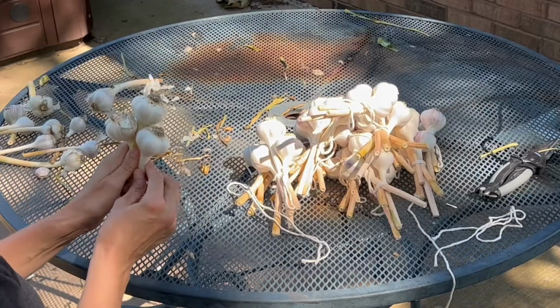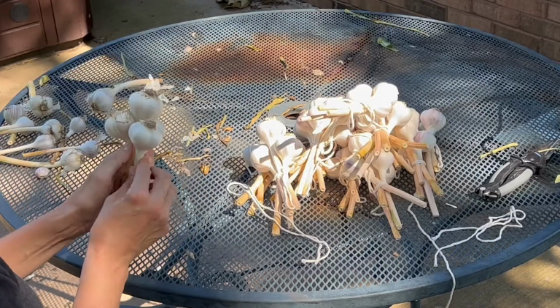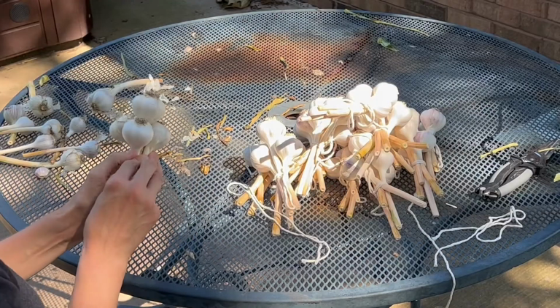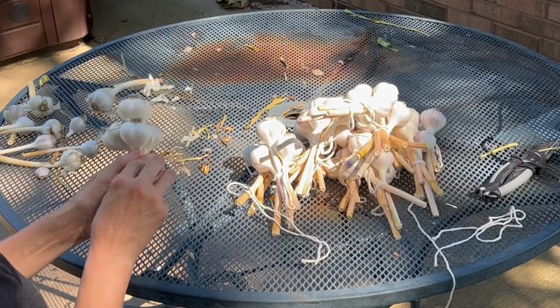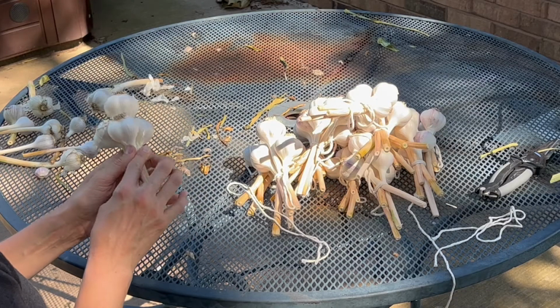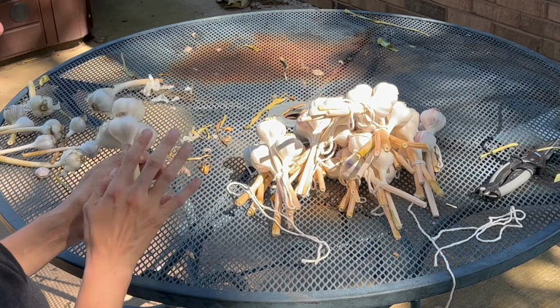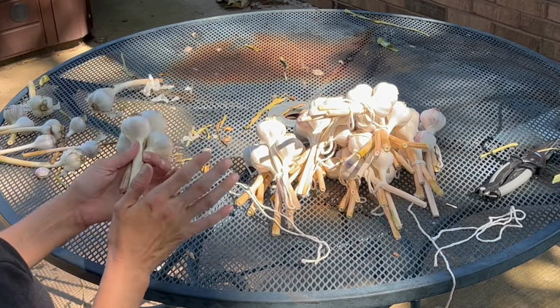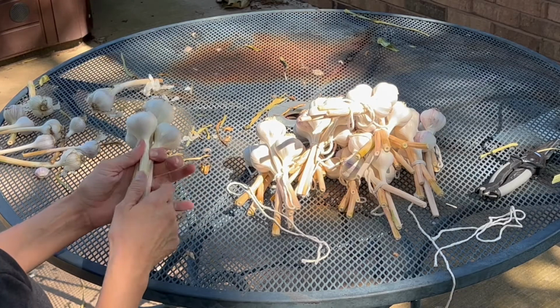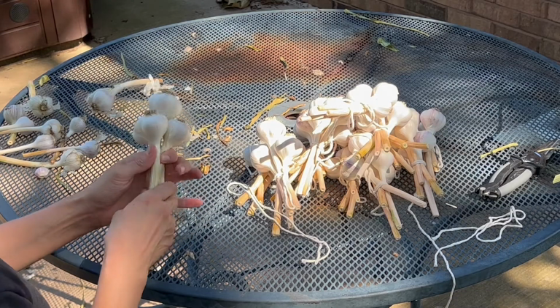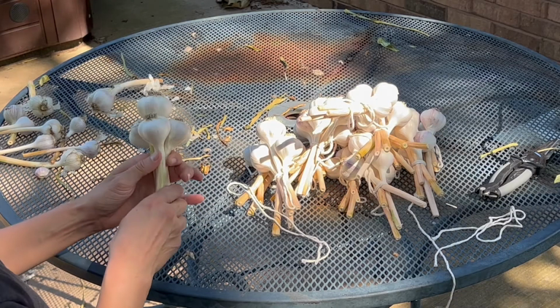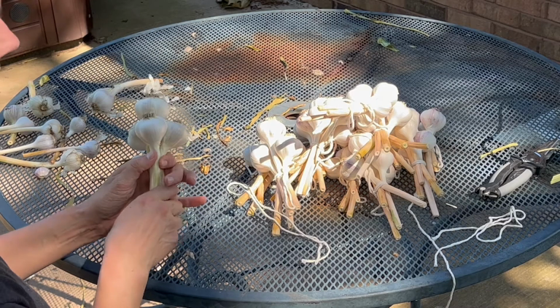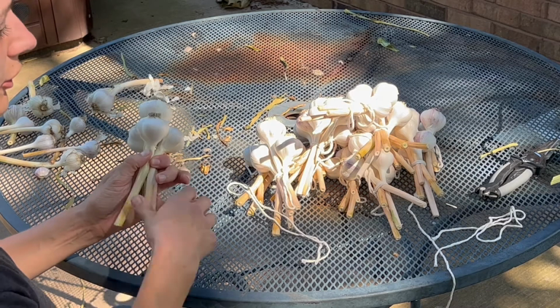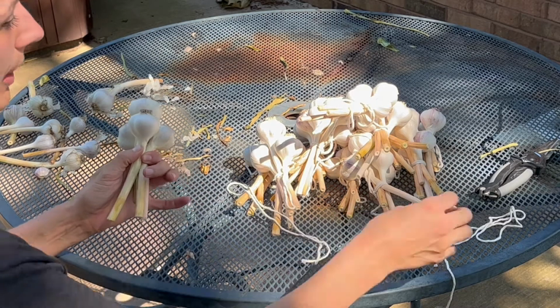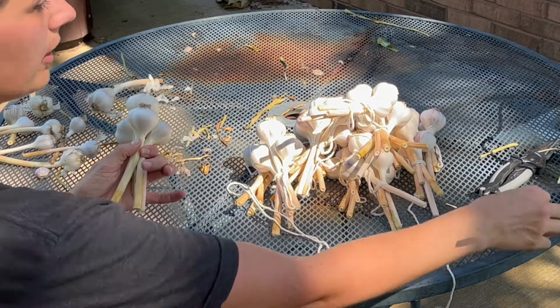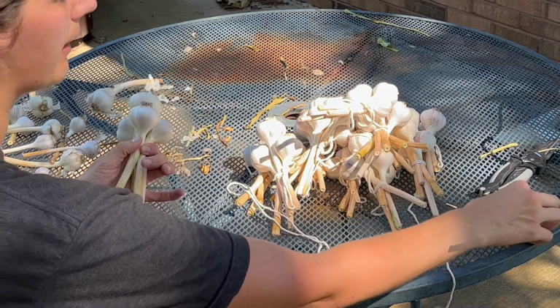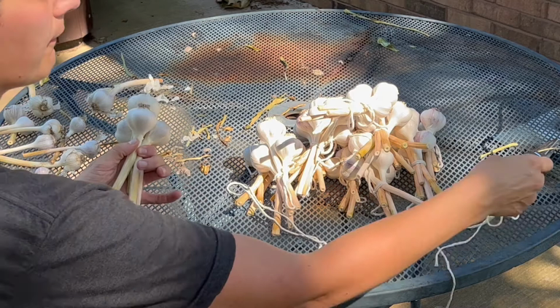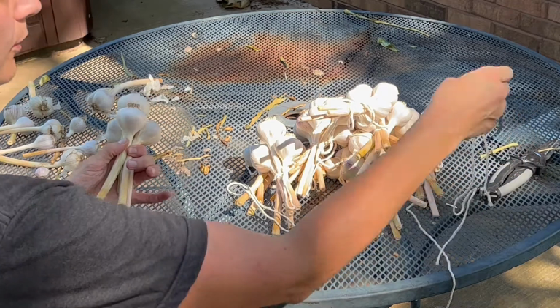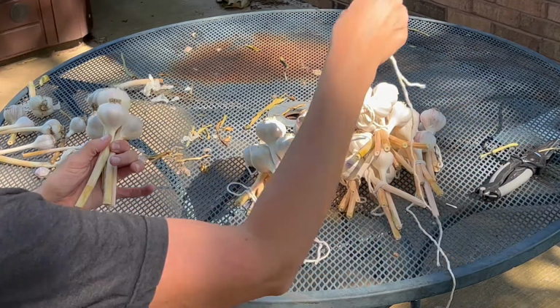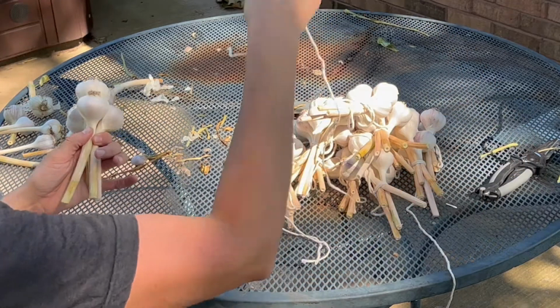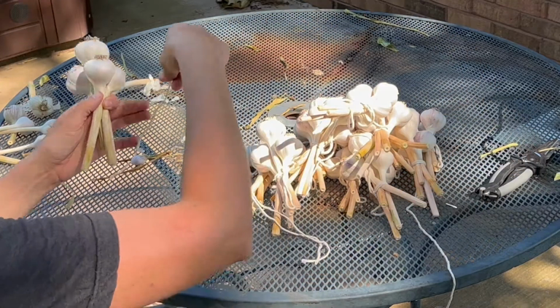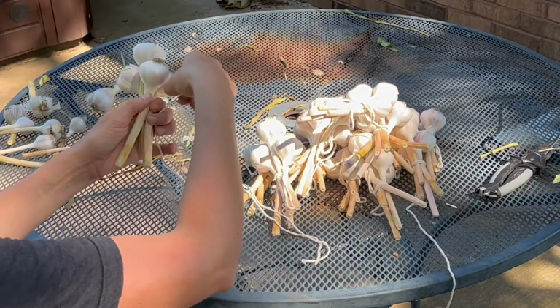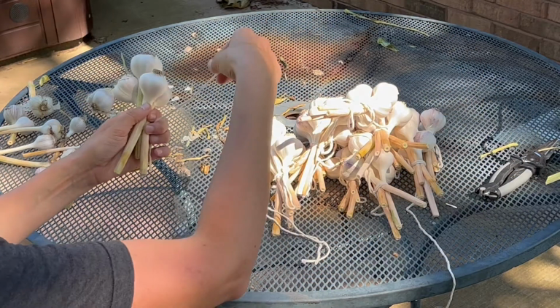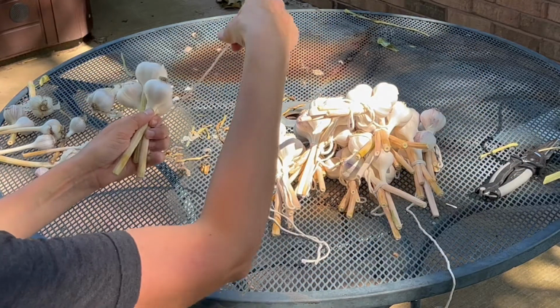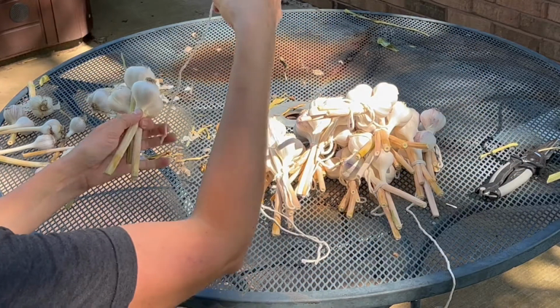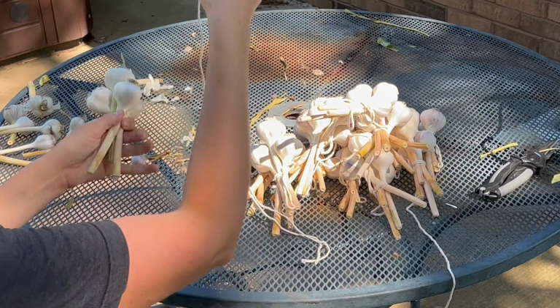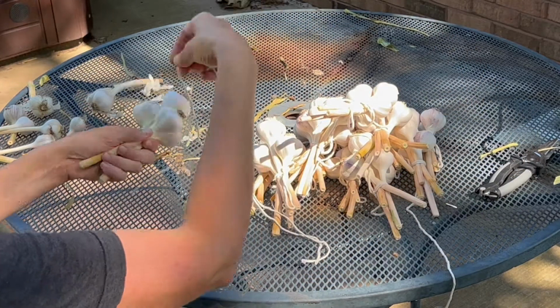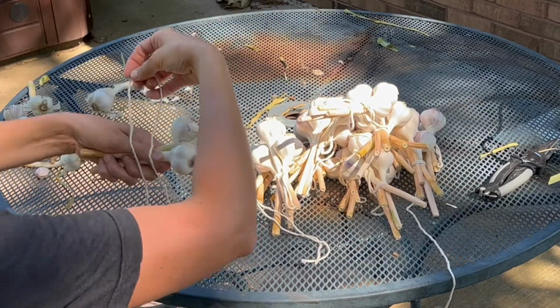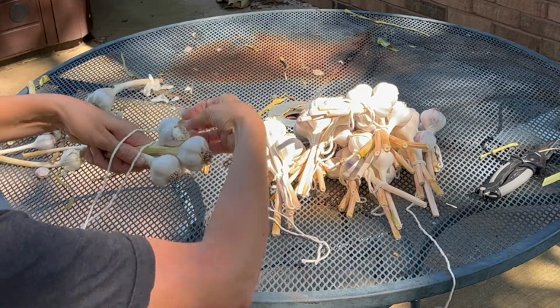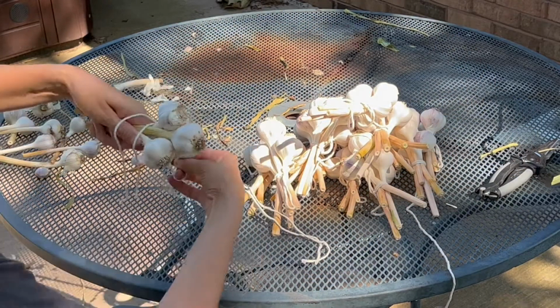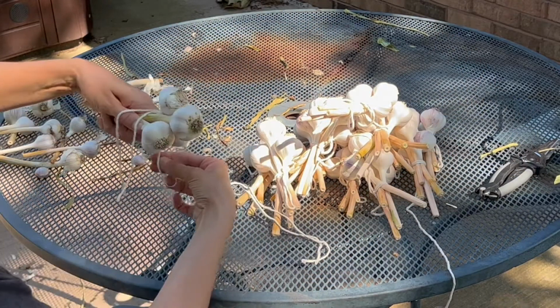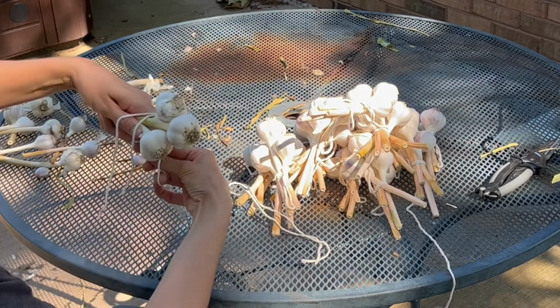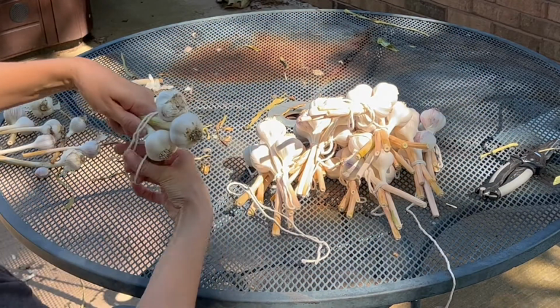I don't know how it came out perfectly that each bundle had four garlic bulbs in it, but I love that it did.